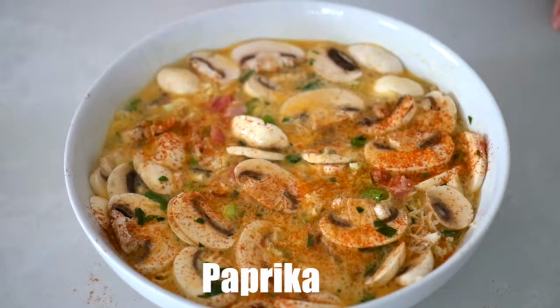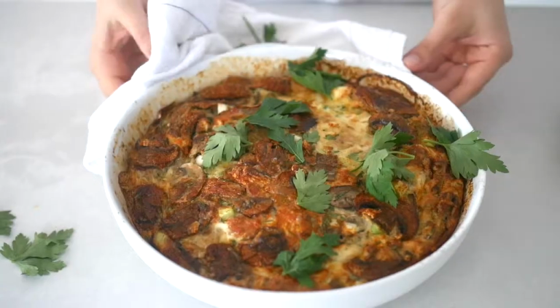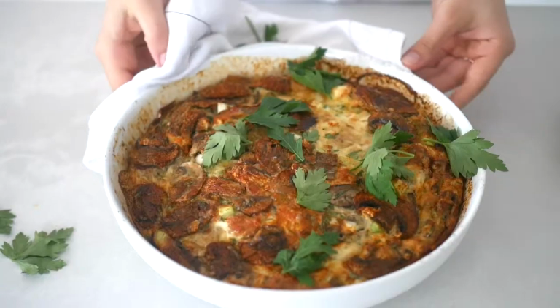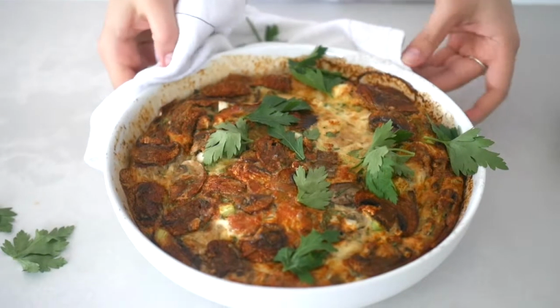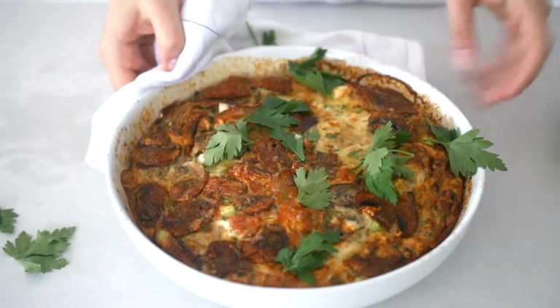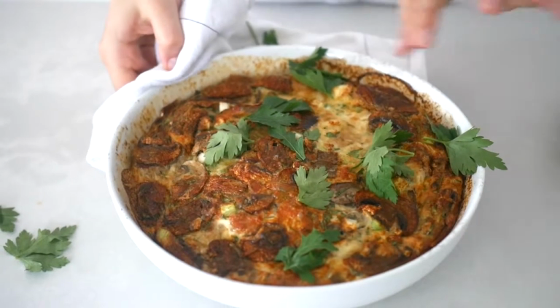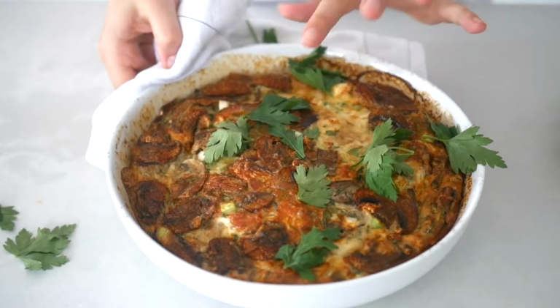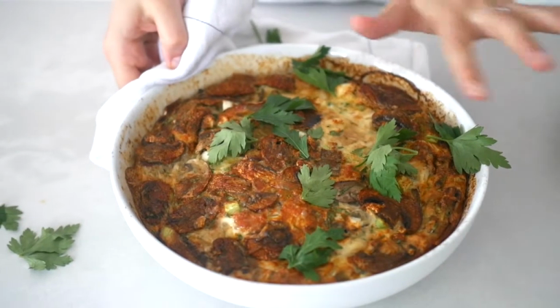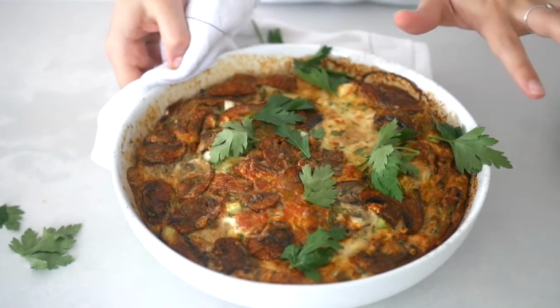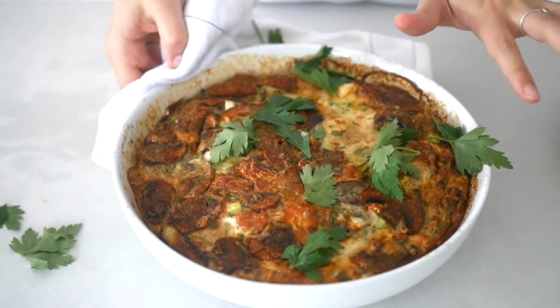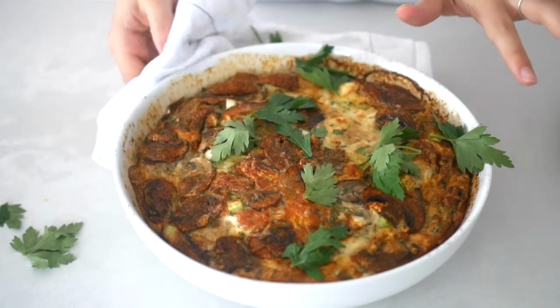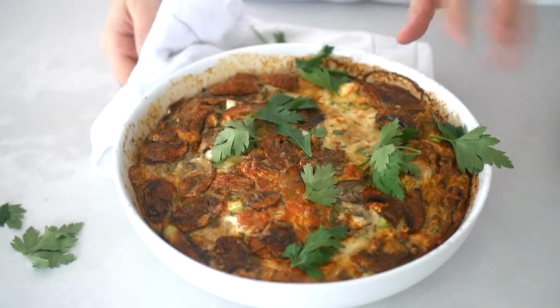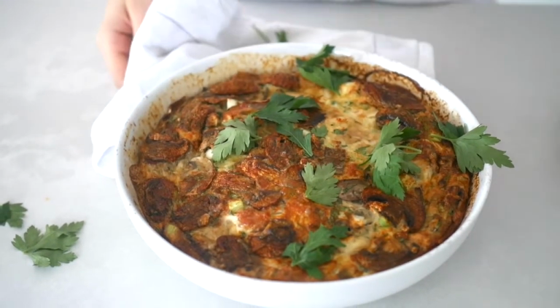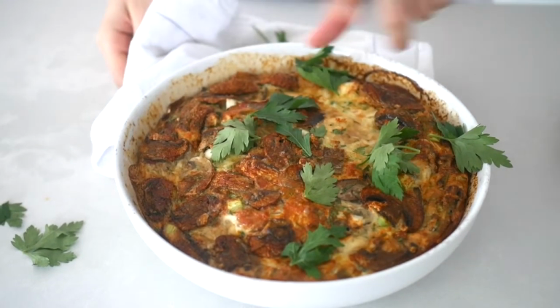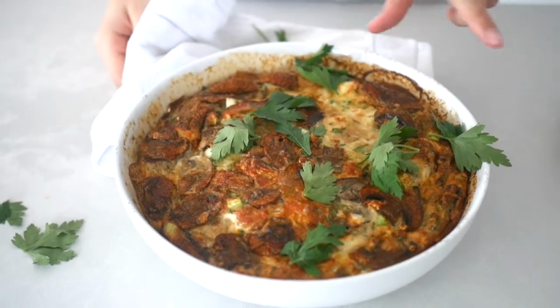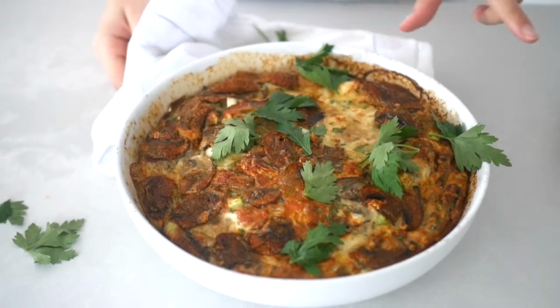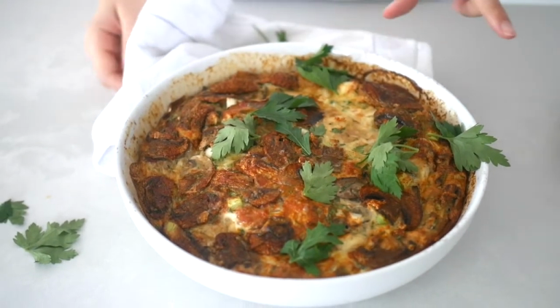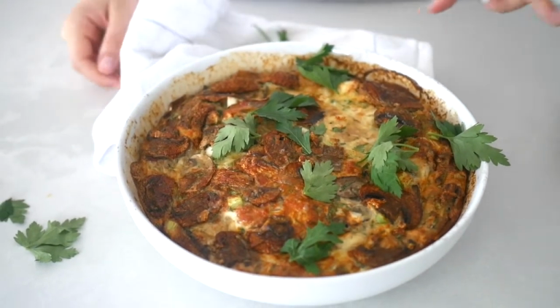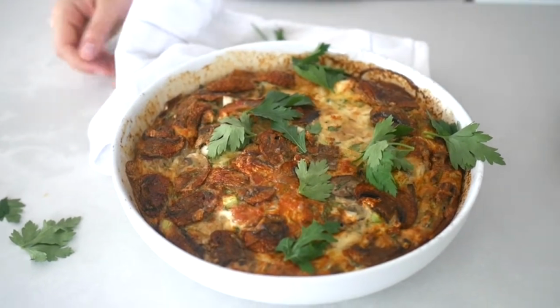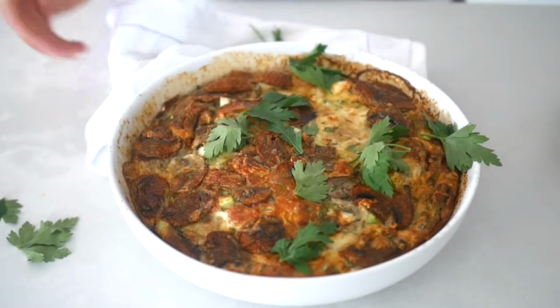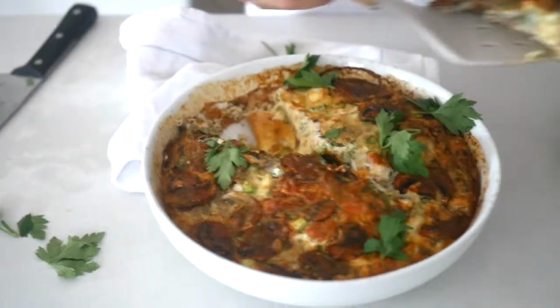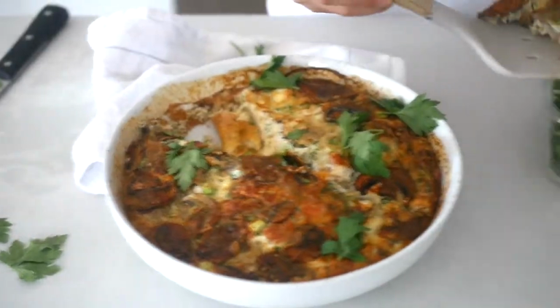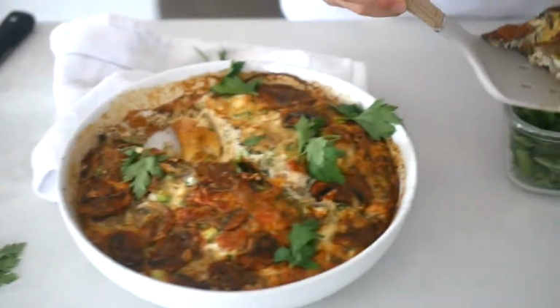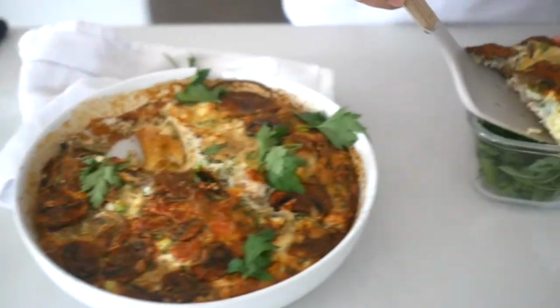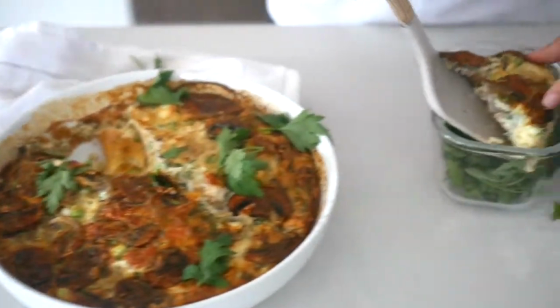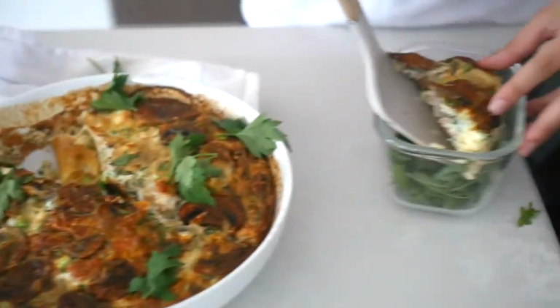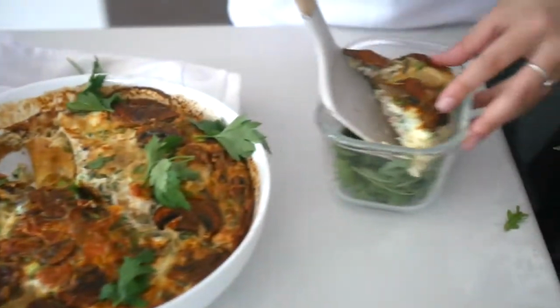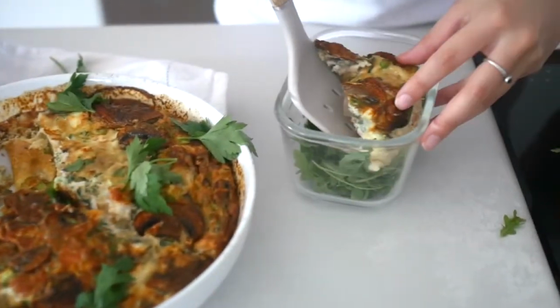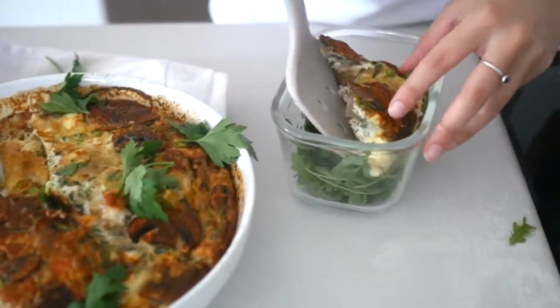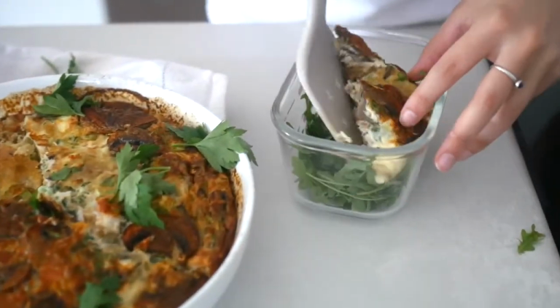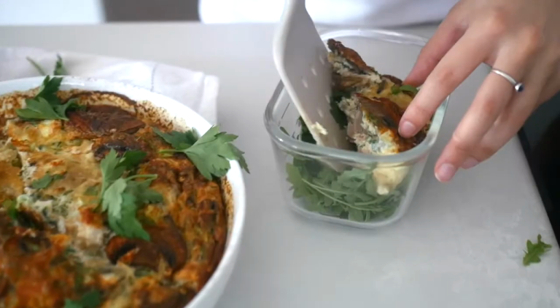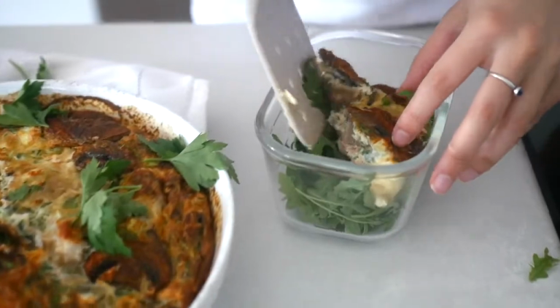This is it fresh out of the oven. I've just topped it with some parsley, and now I'm going to cut it up and put it into my meal prep containers.